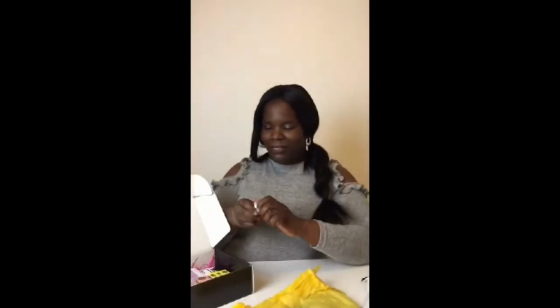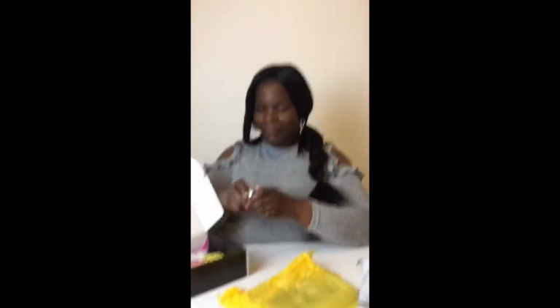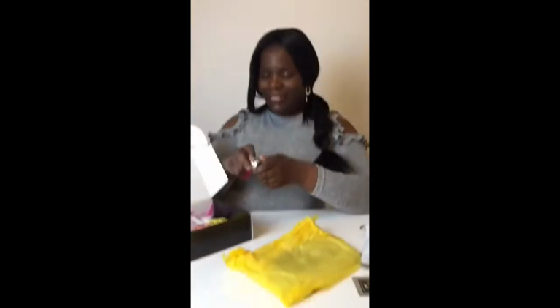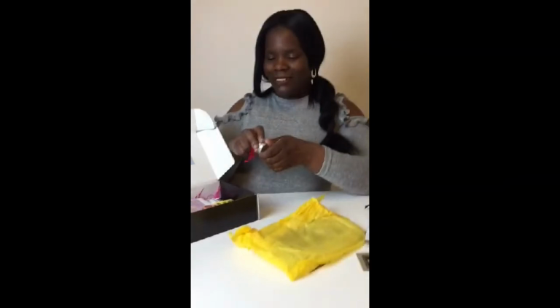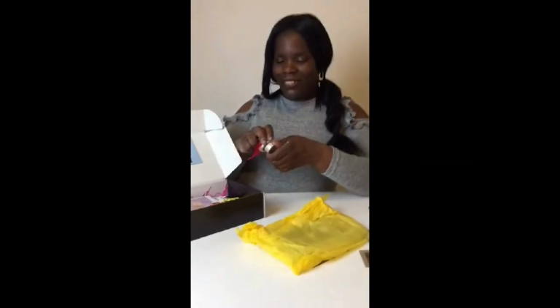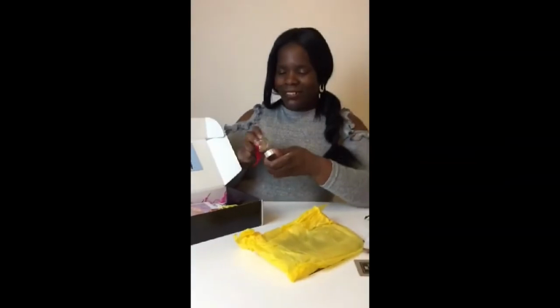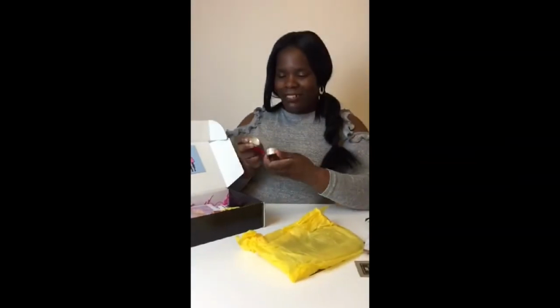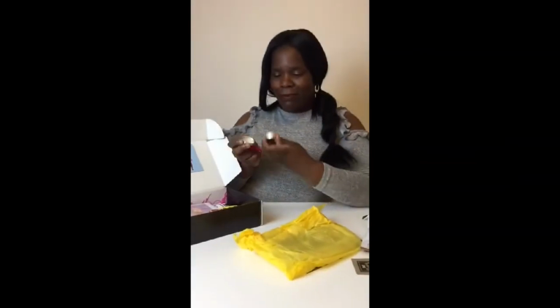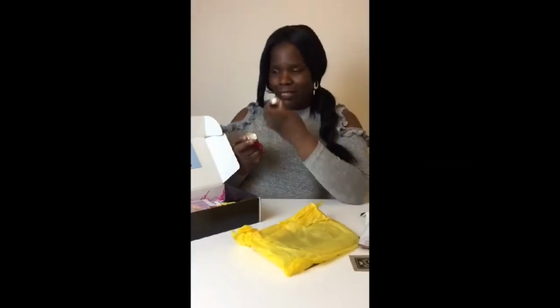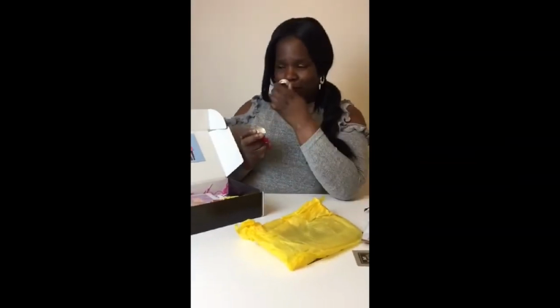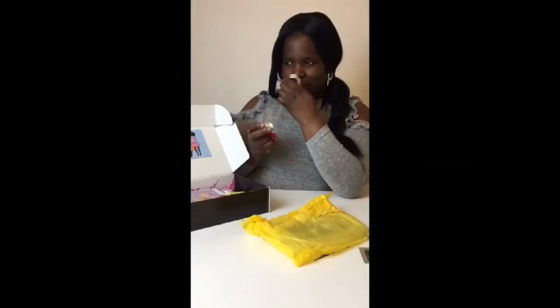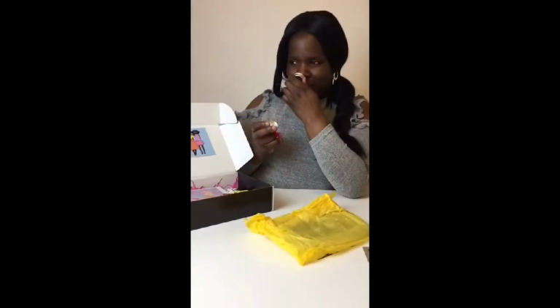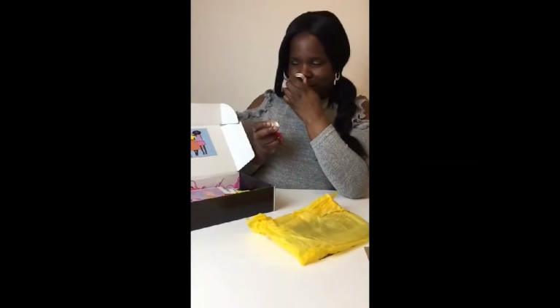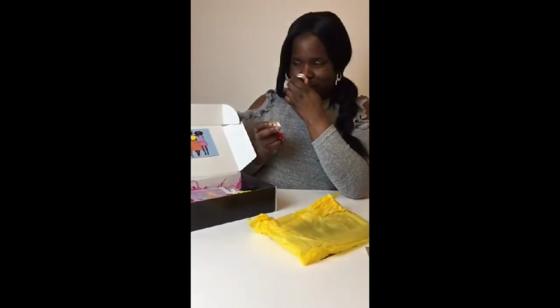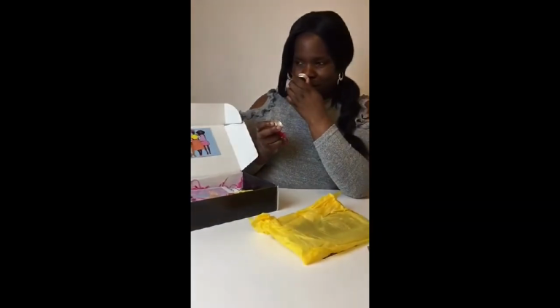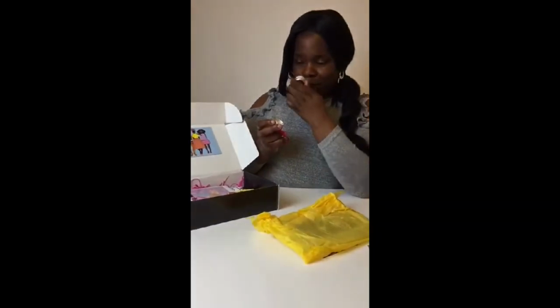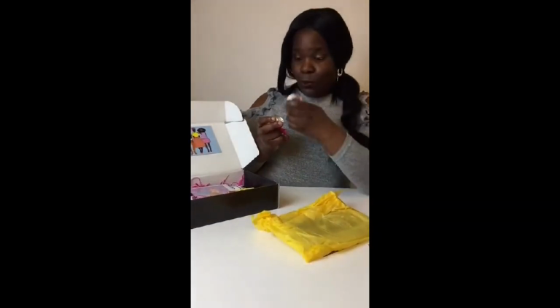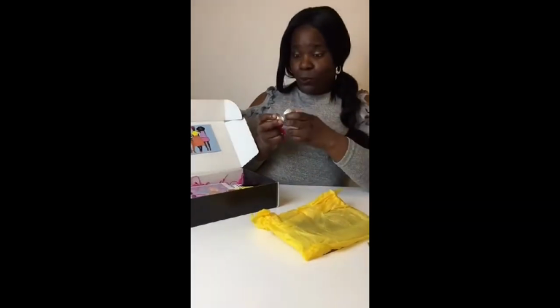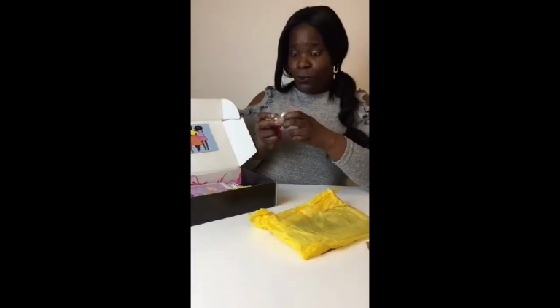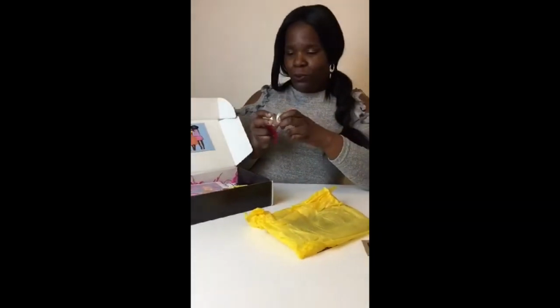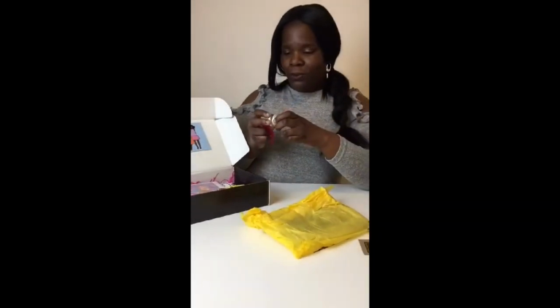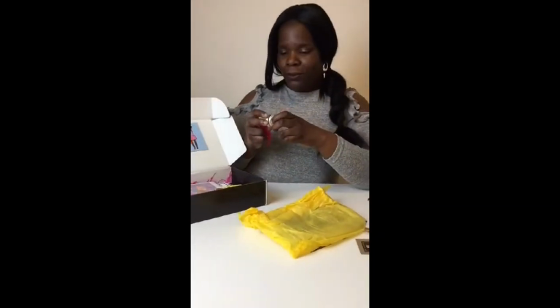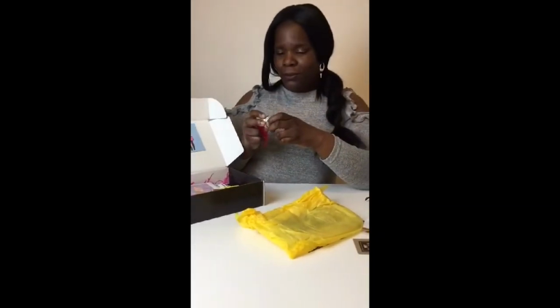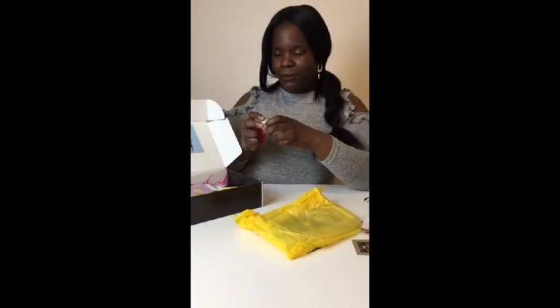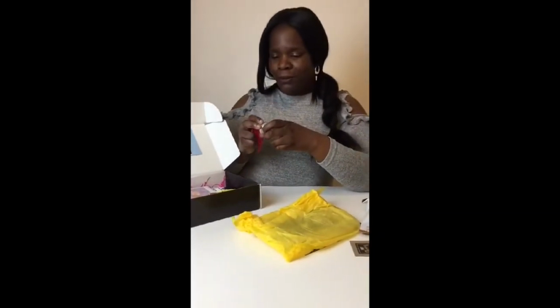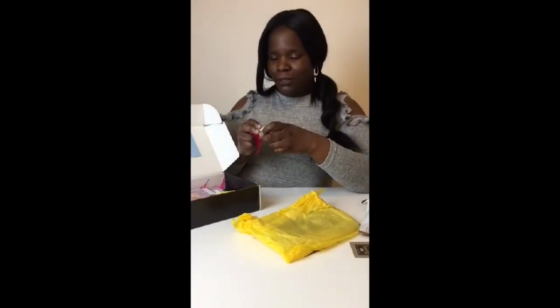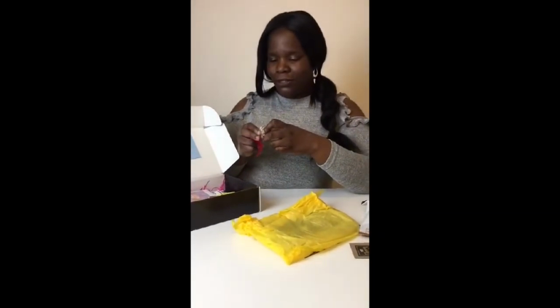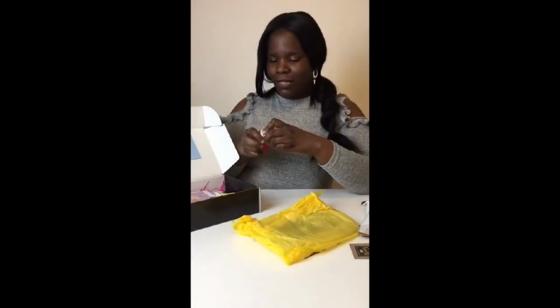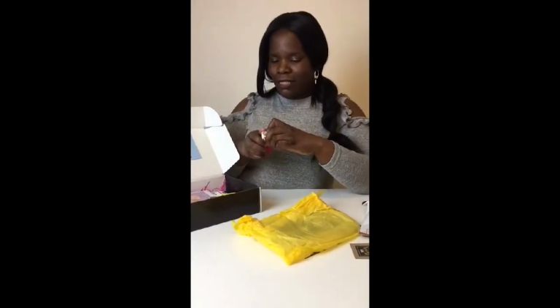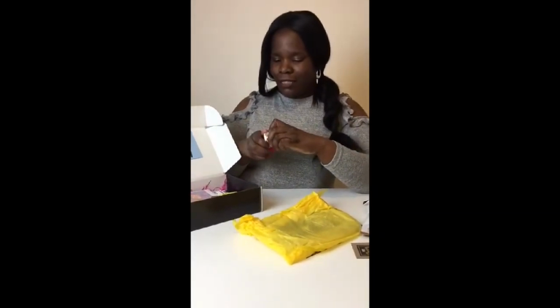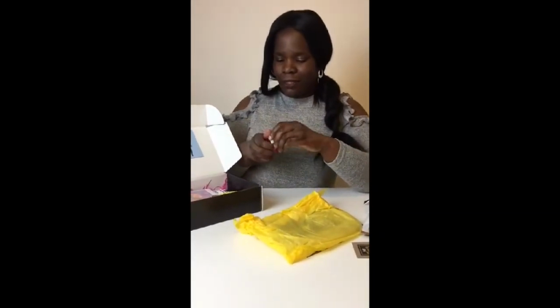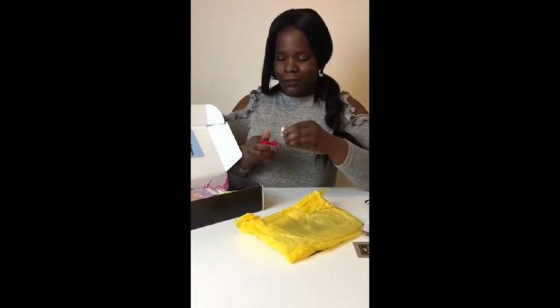Can I open it? Oh, there you go, I can open it. I'm going to try this out.